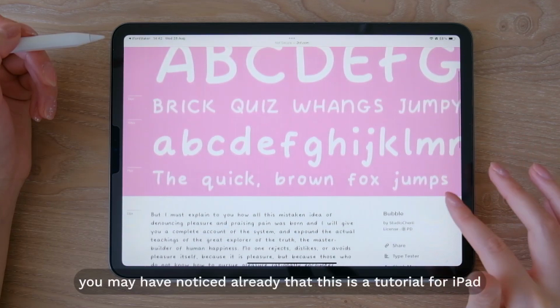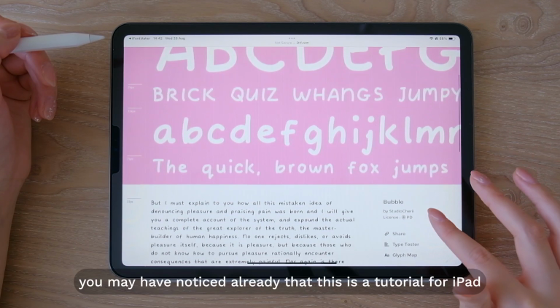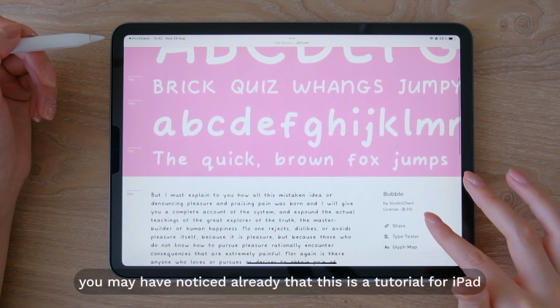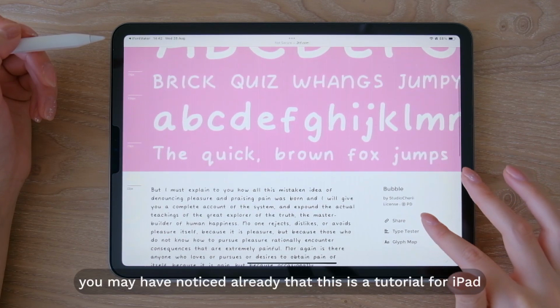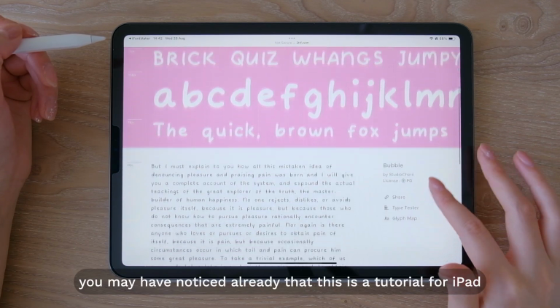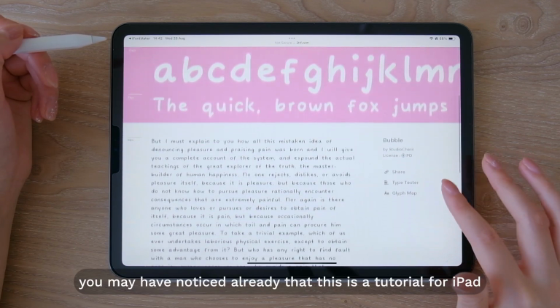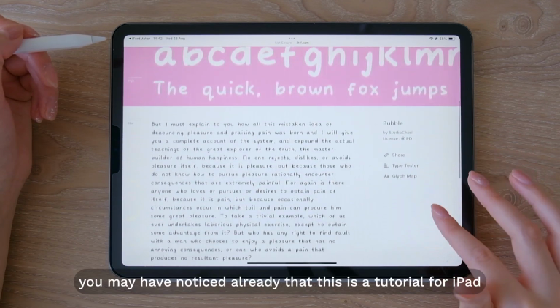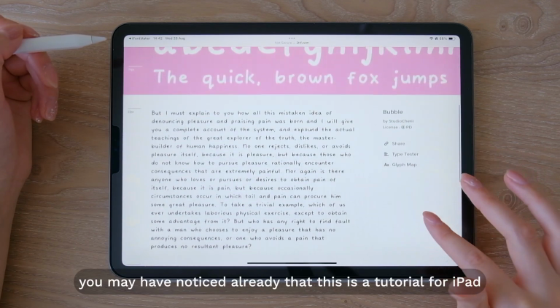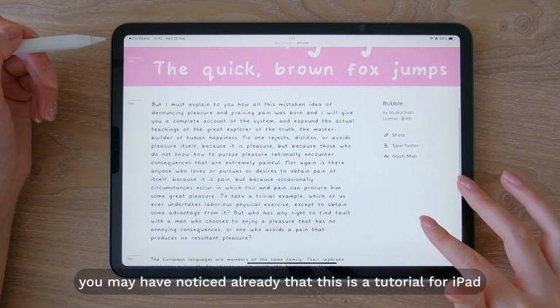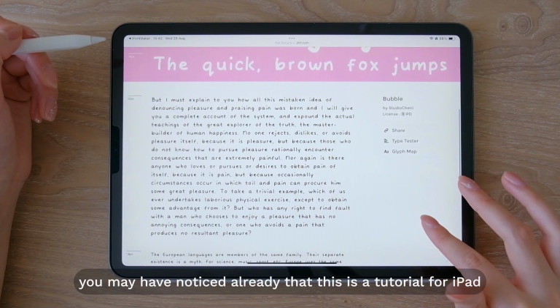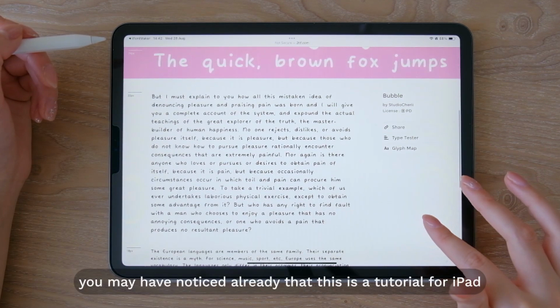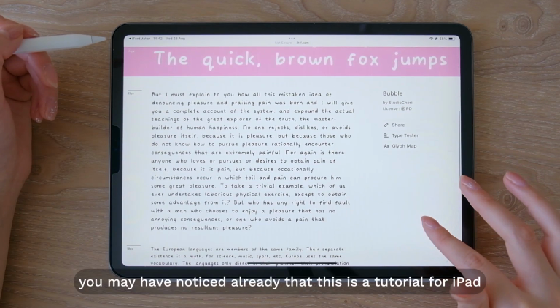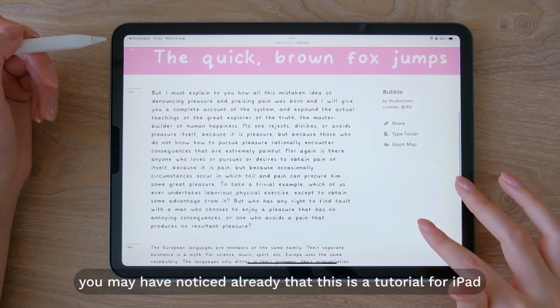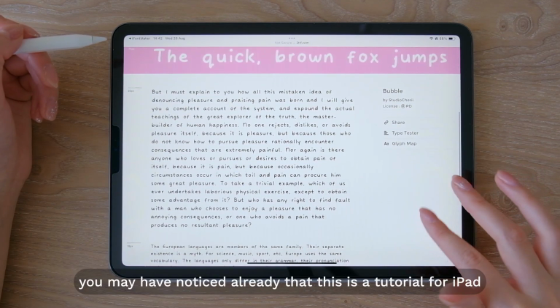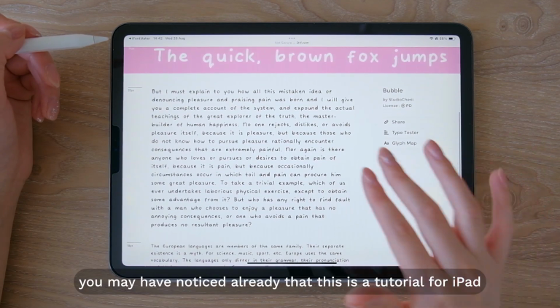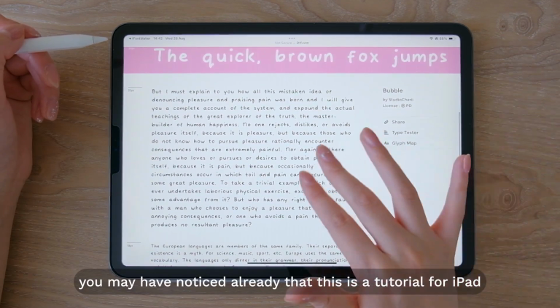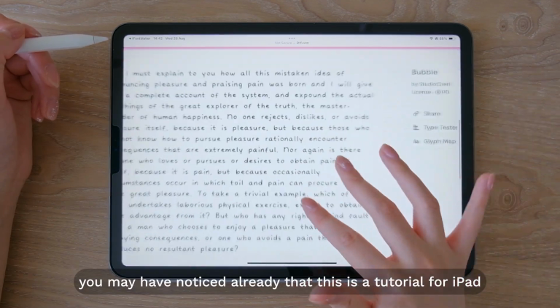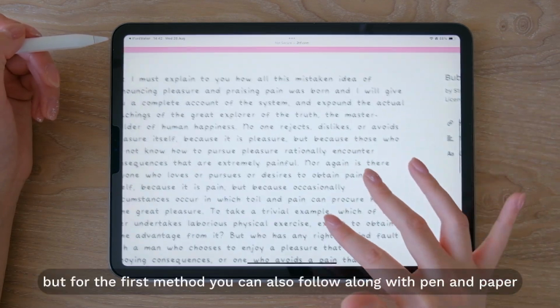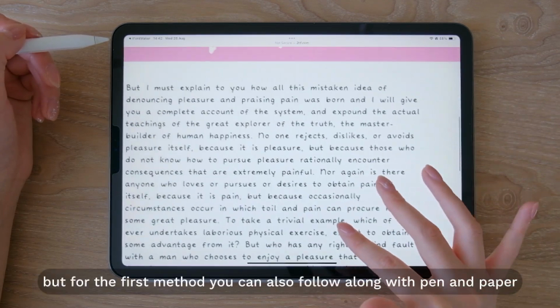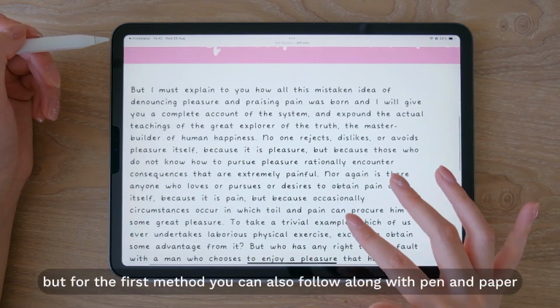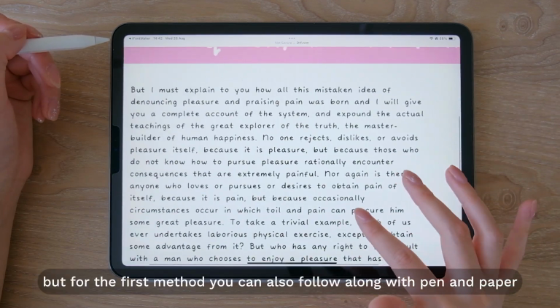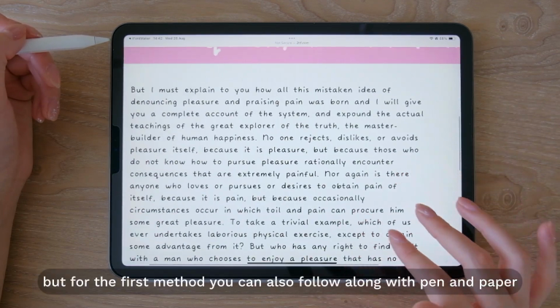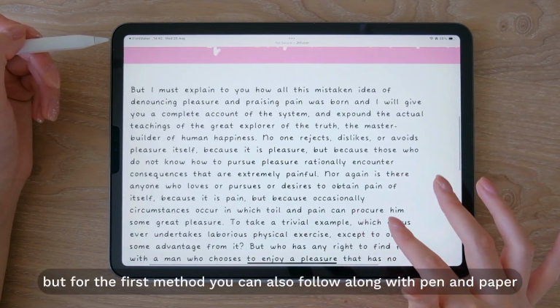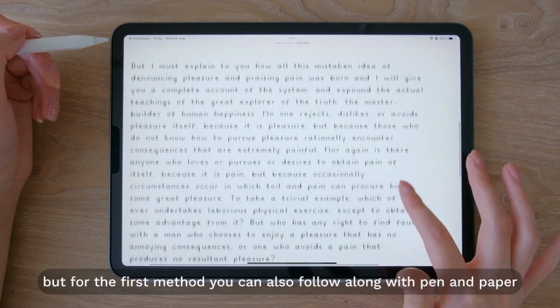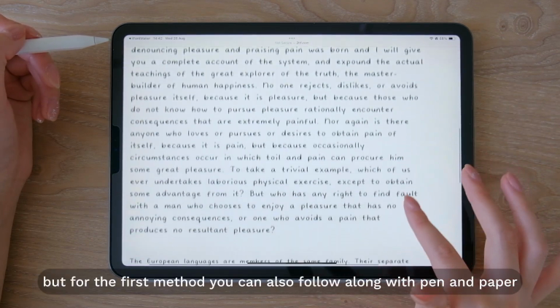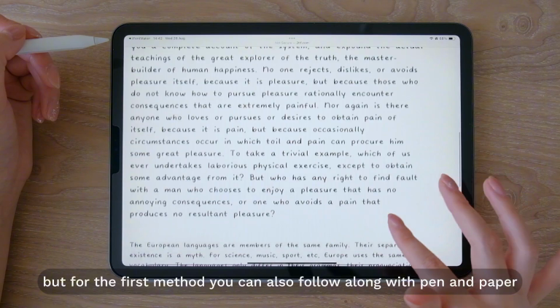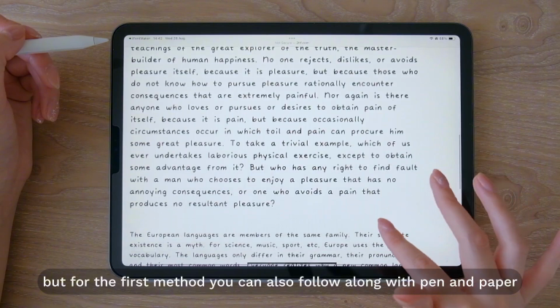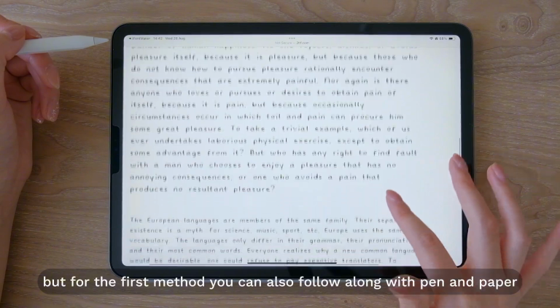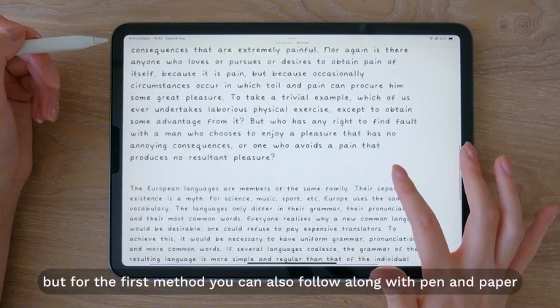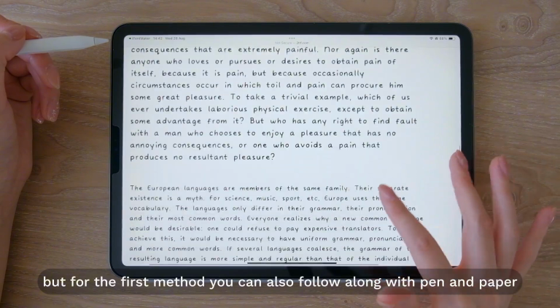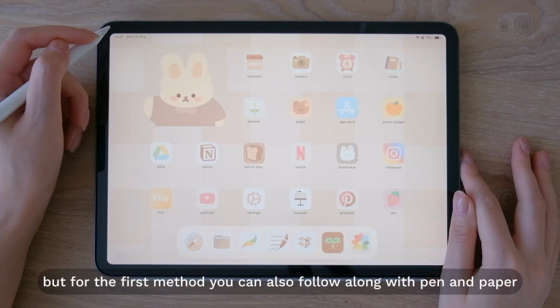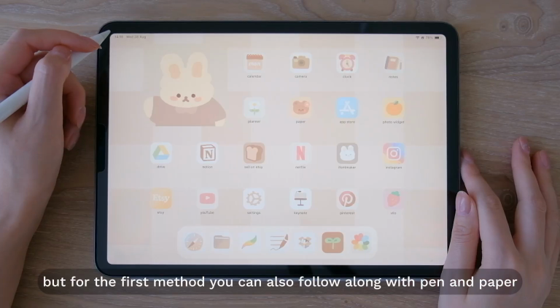So you may have noticed already that this is a tutorial for iPad, but for the first method you can also follow along with pen and paper.